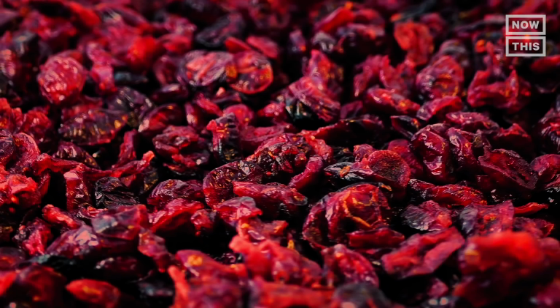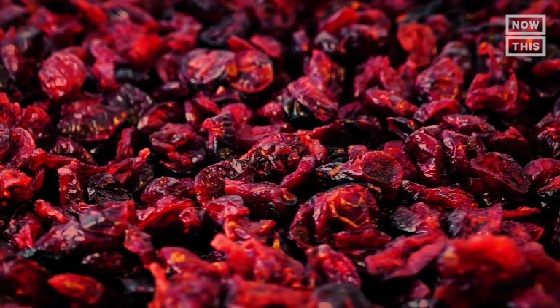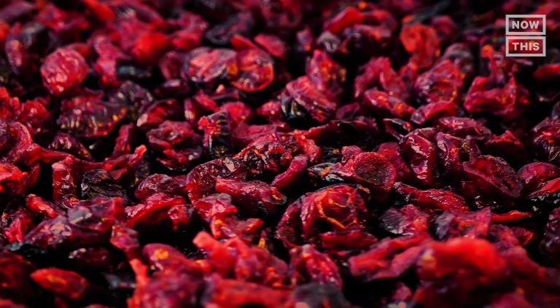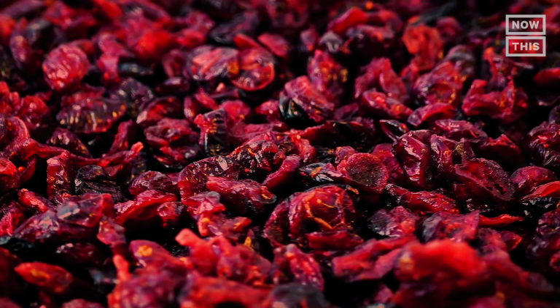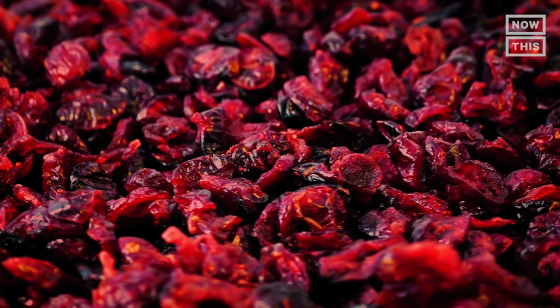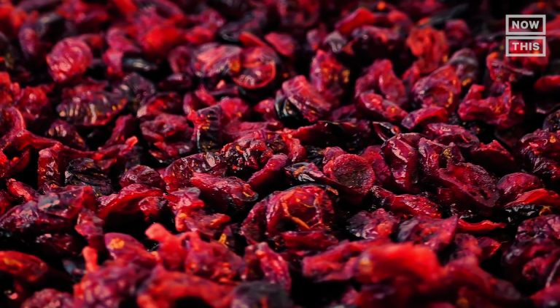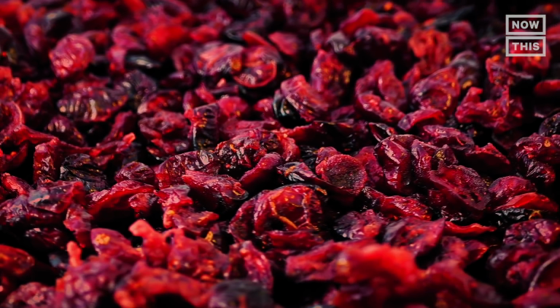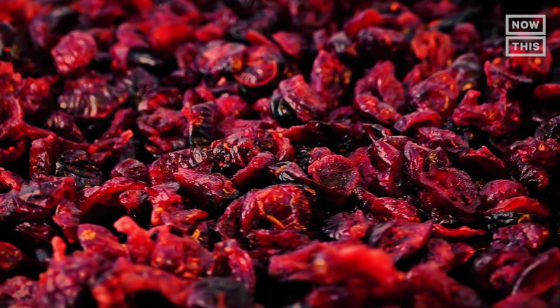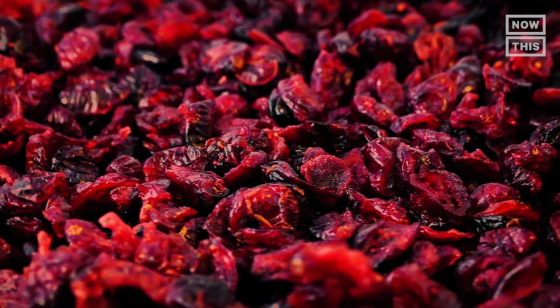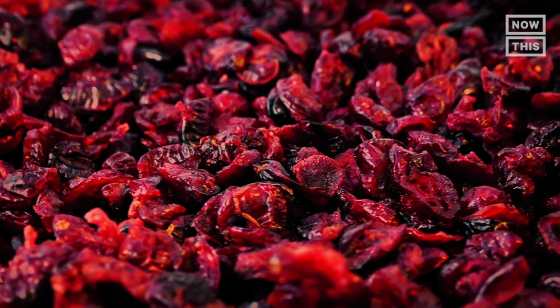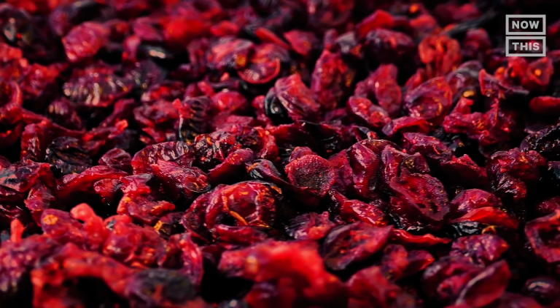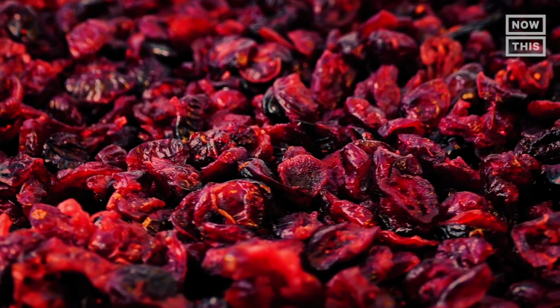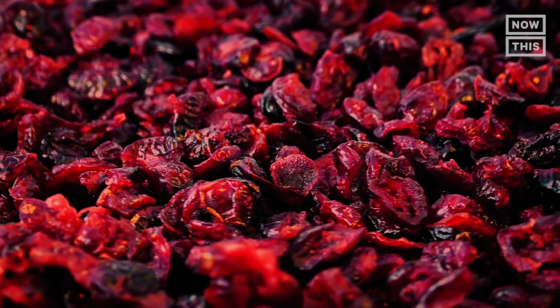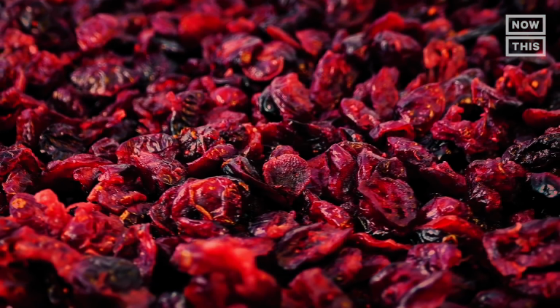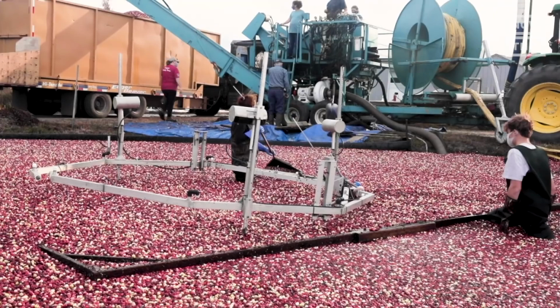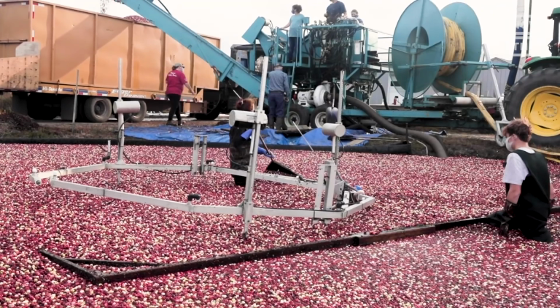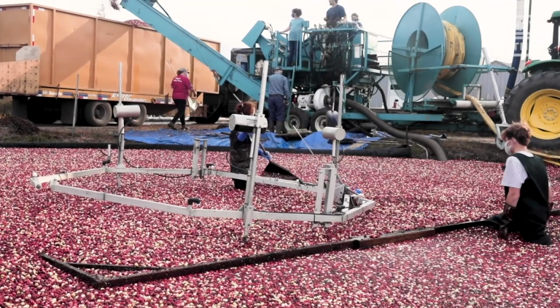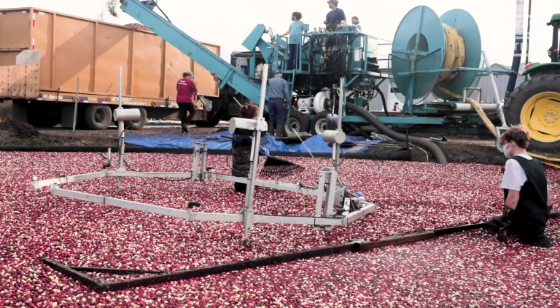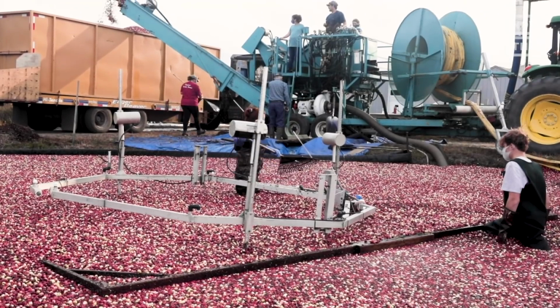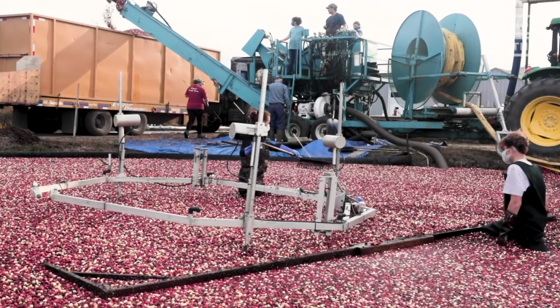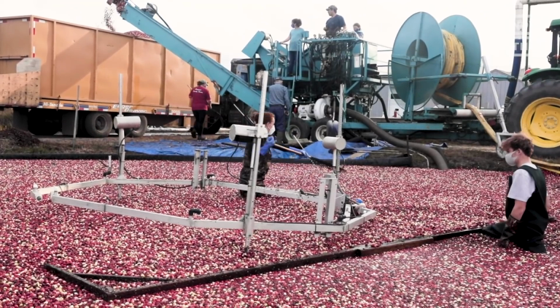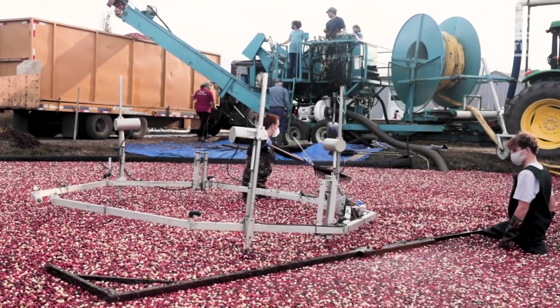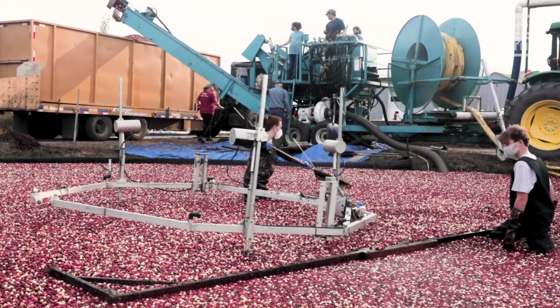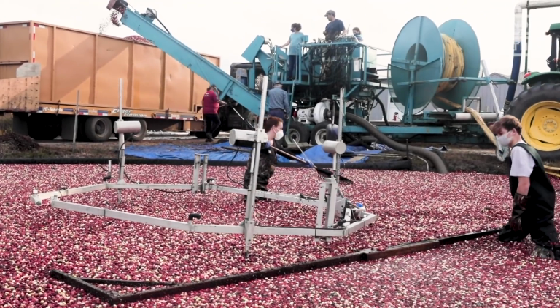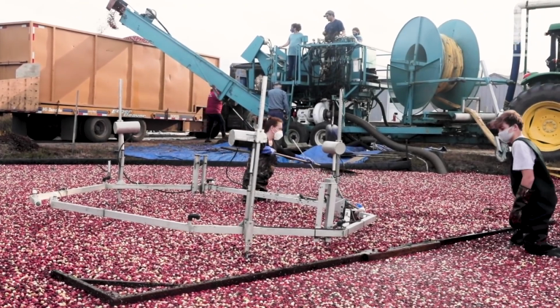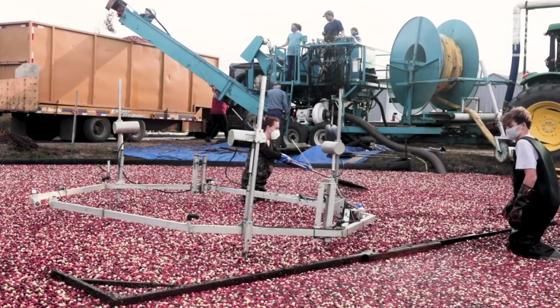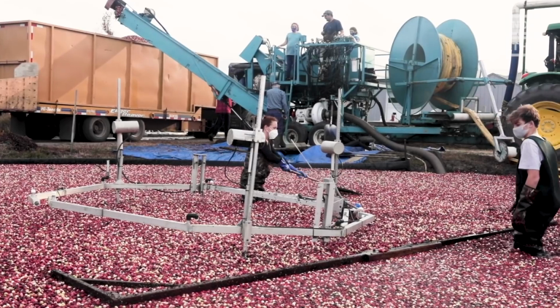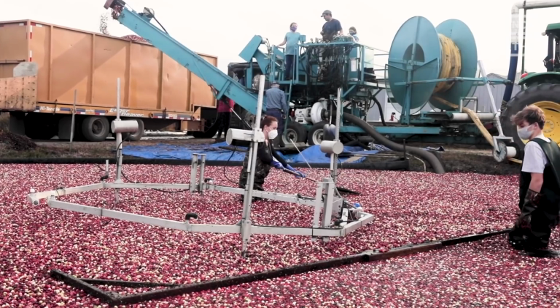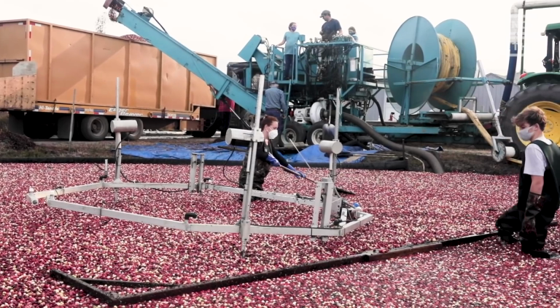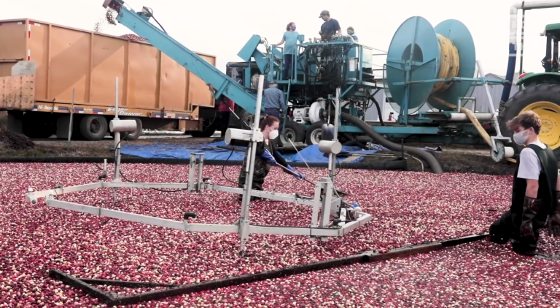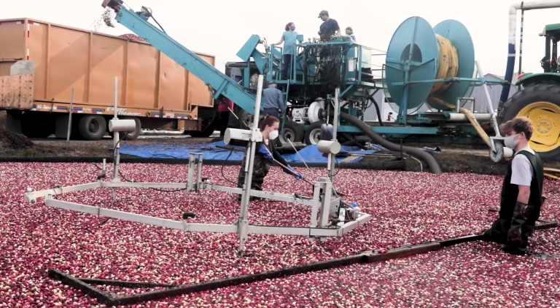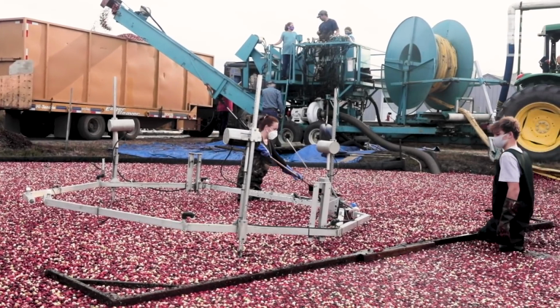The cranberries from this bog will be dried and made into Craisins. Other fields will make cranberry sauce, concentrate, or juice.